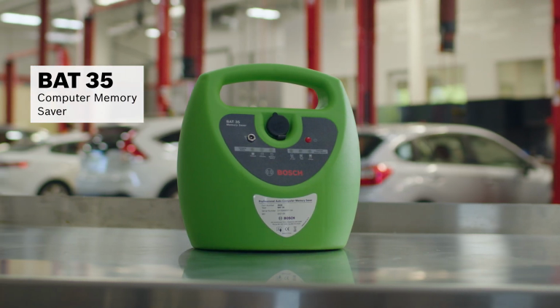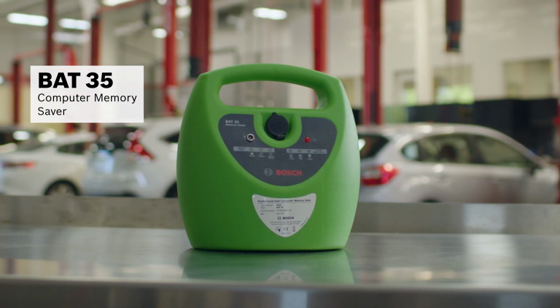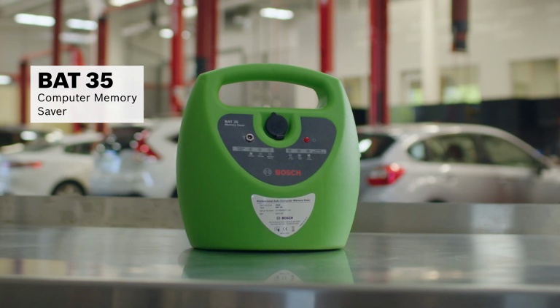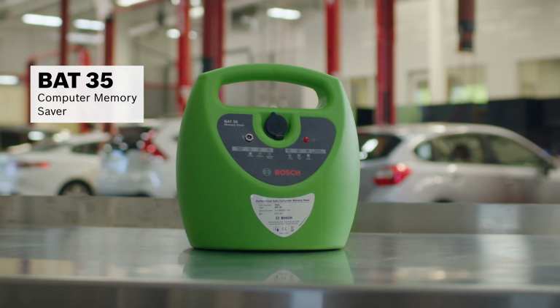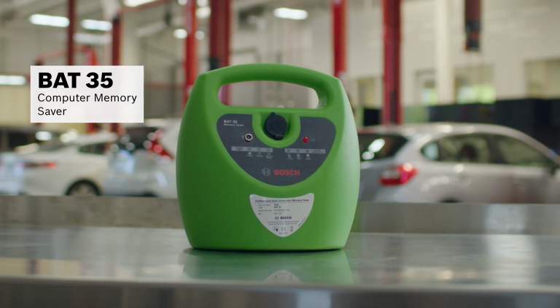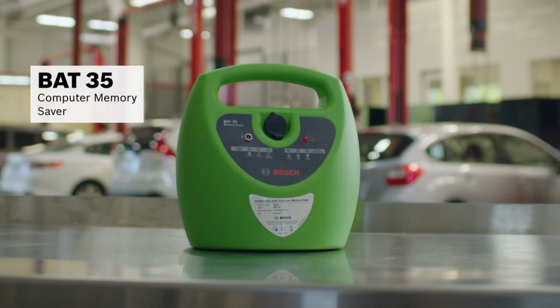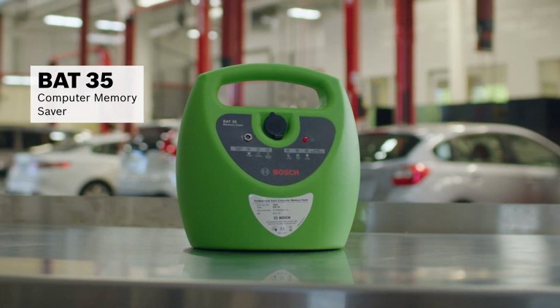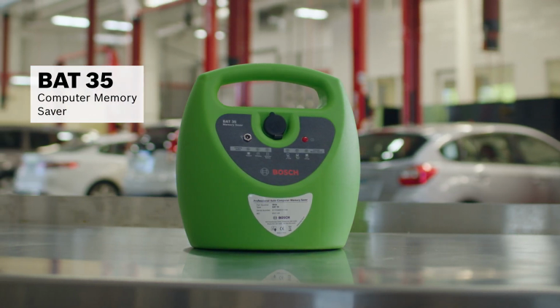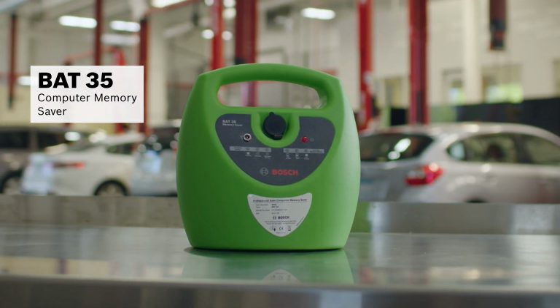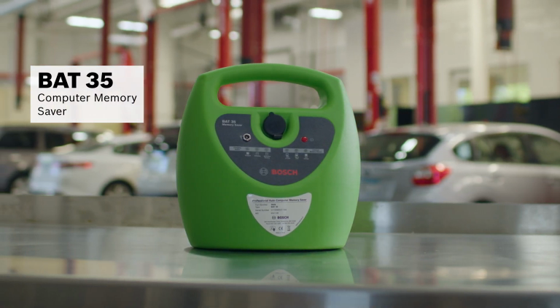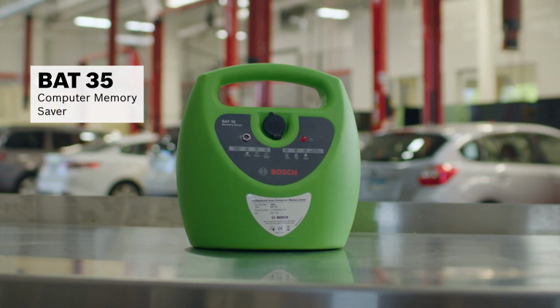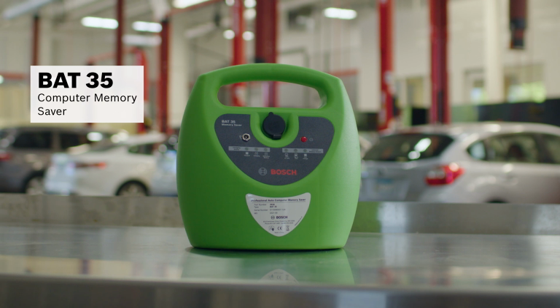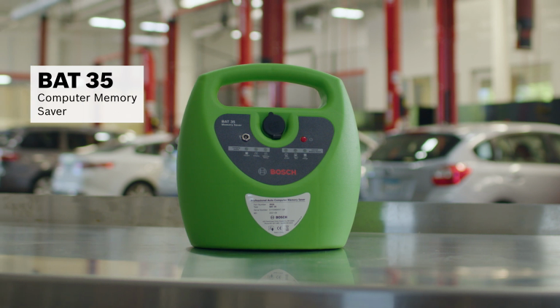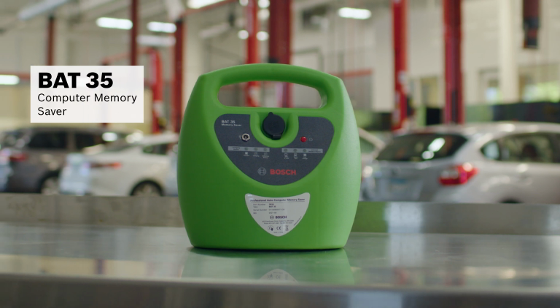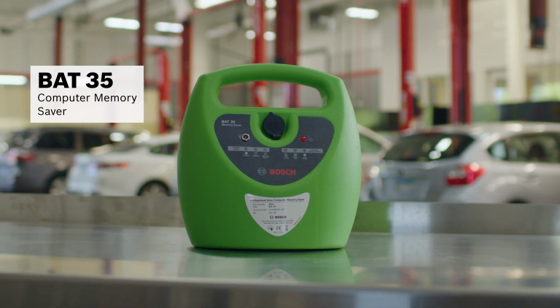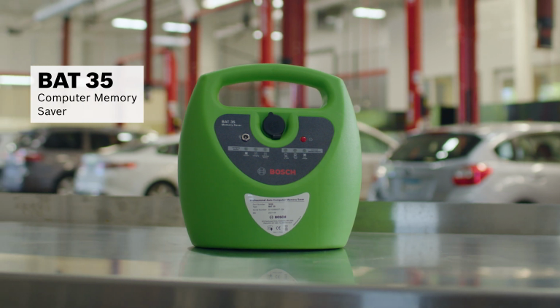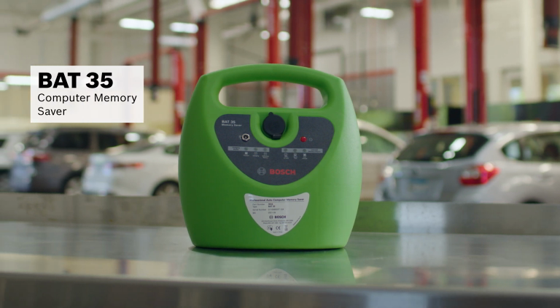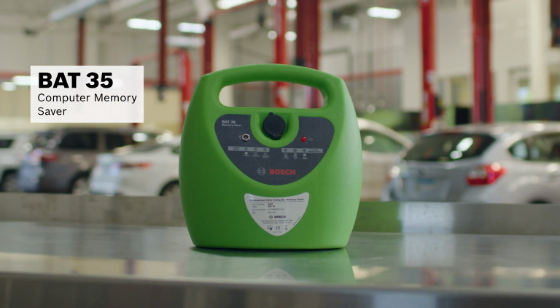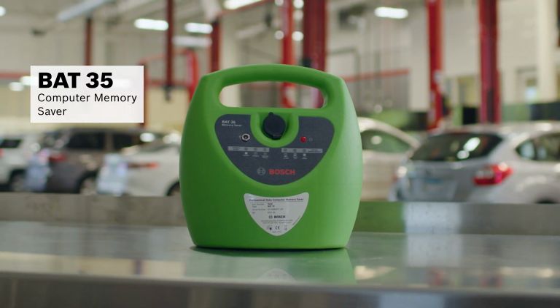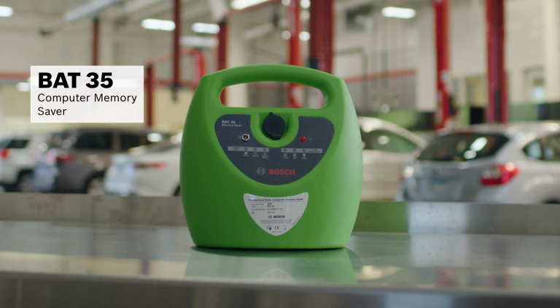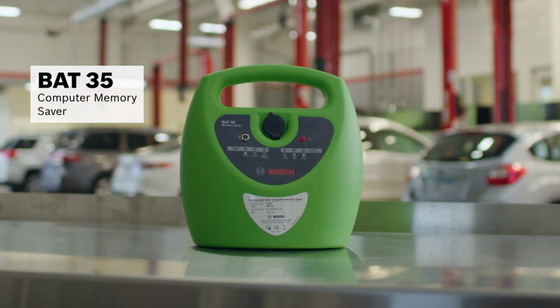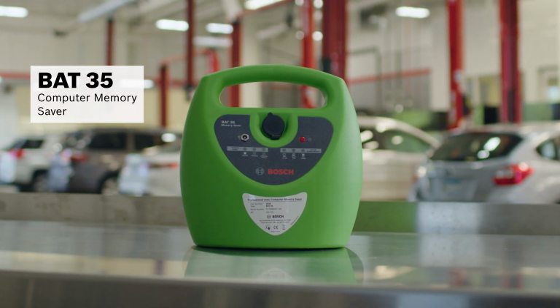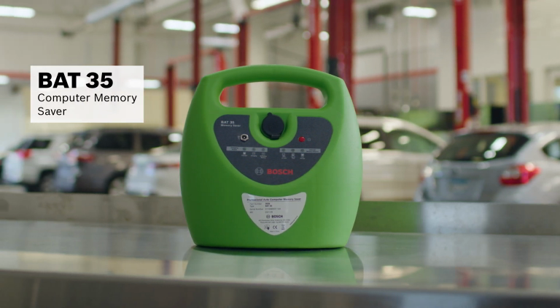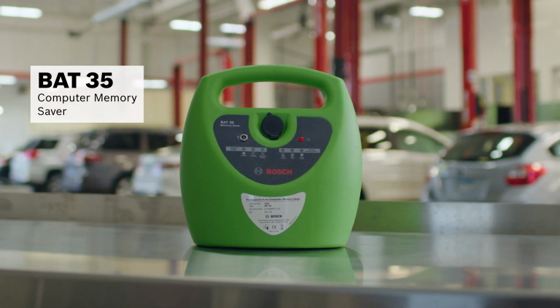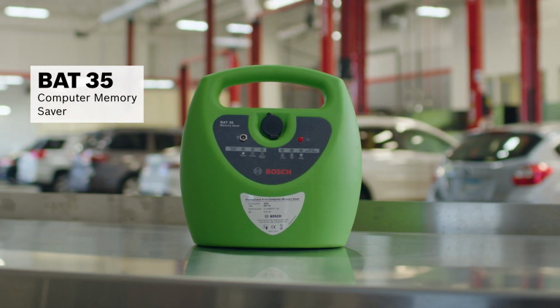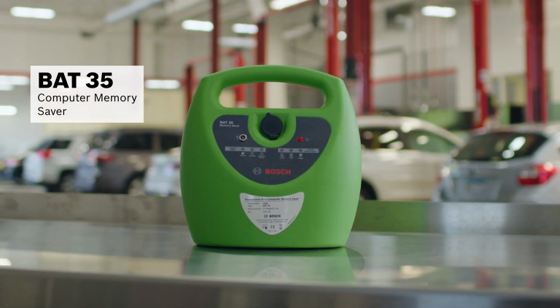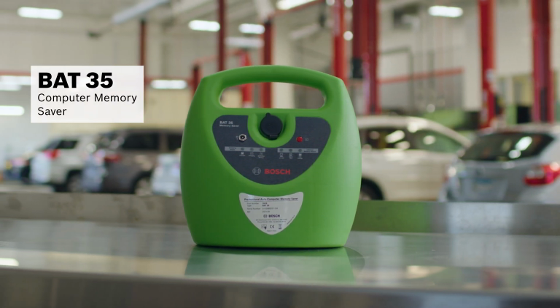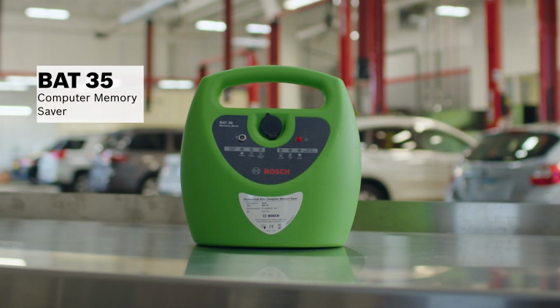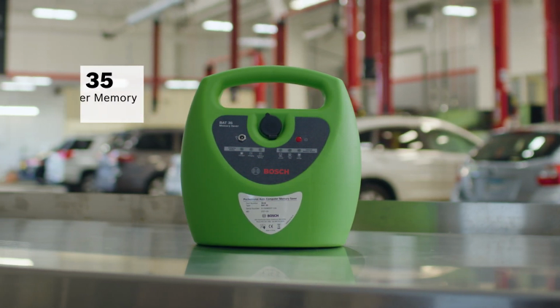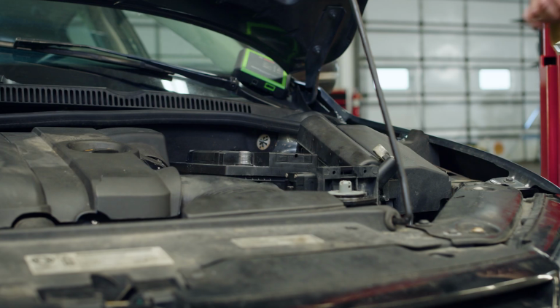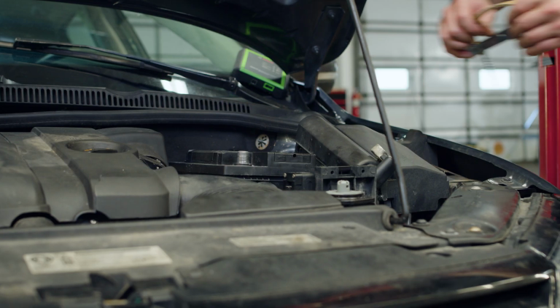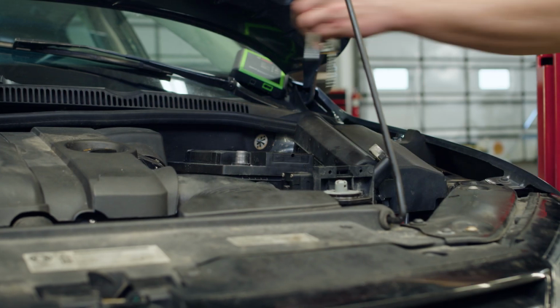Before we replace the bad battery, we want to store the computer memory using the BAT35 Vehicle Computer Memory Saver, so the vehicle can recall its settings after the battery swap.